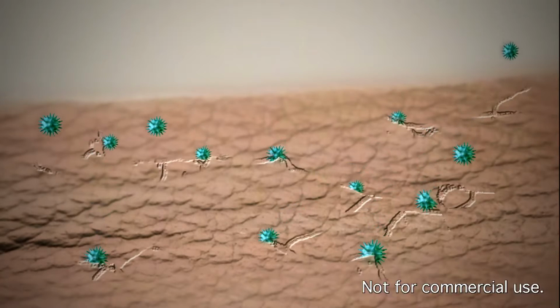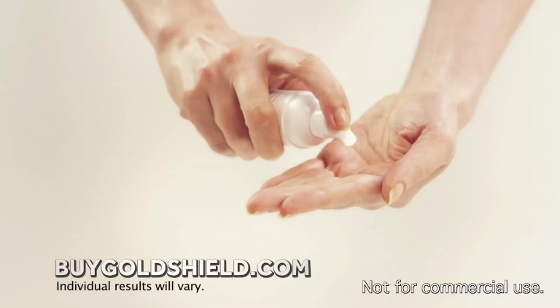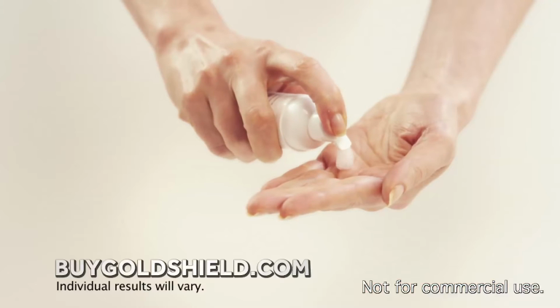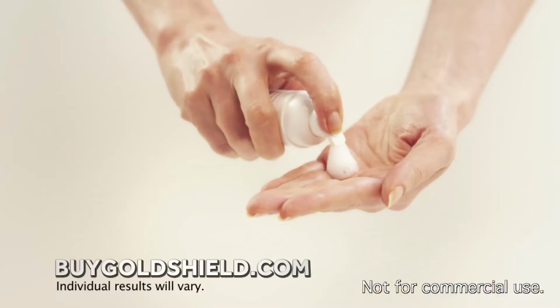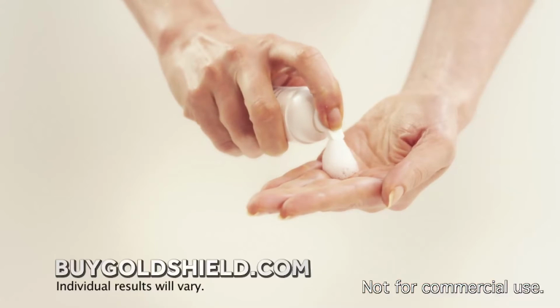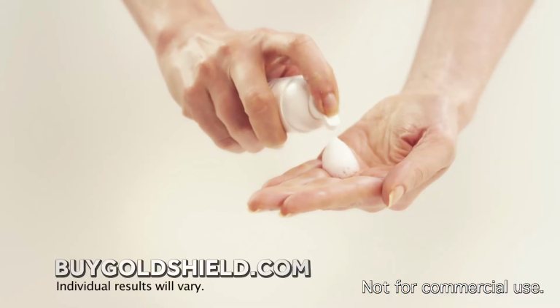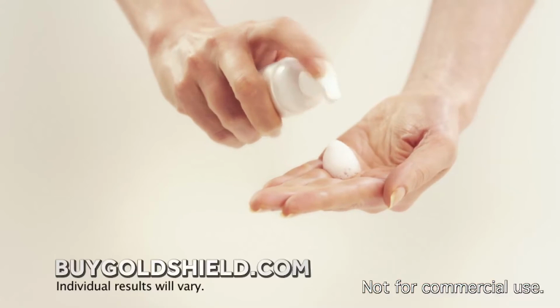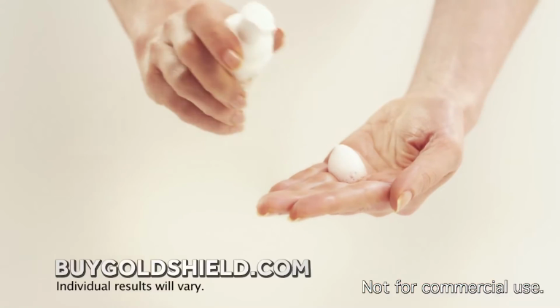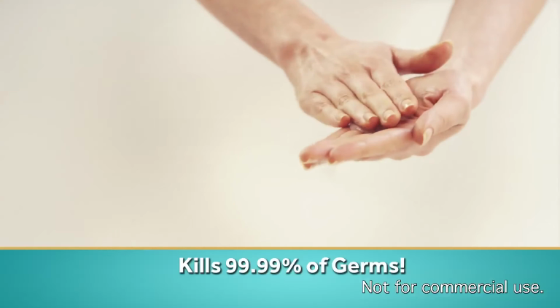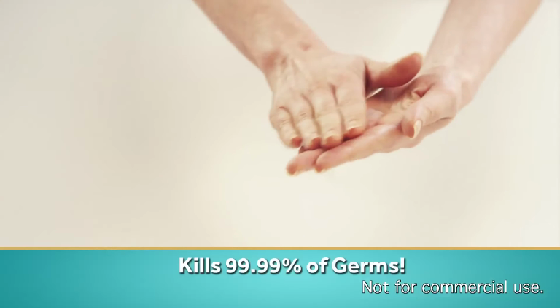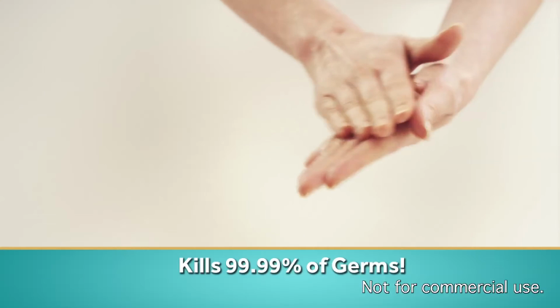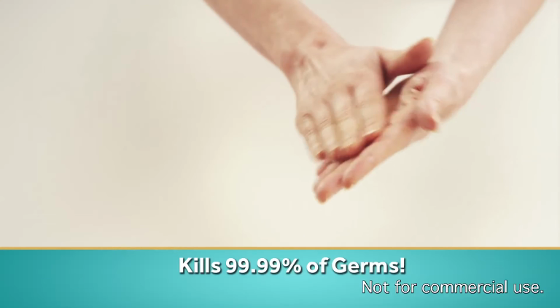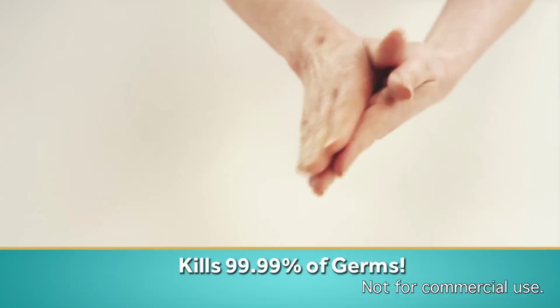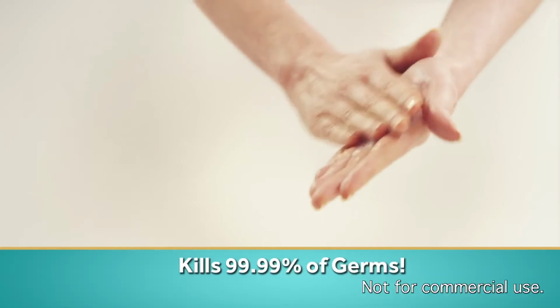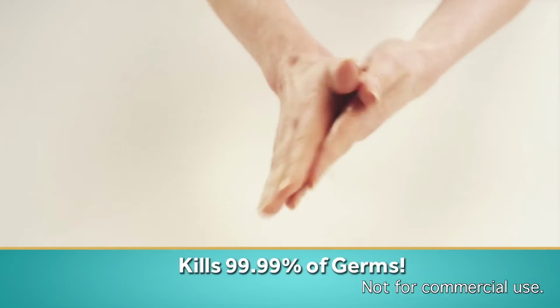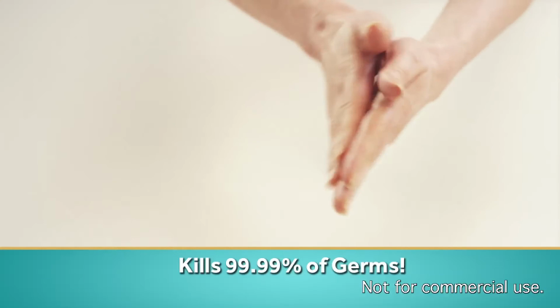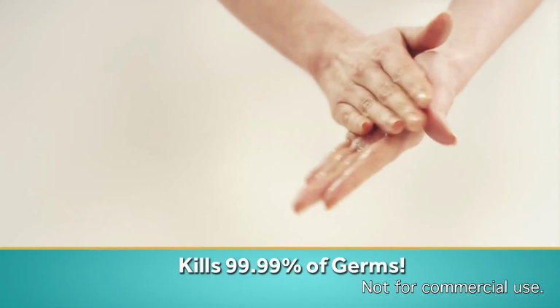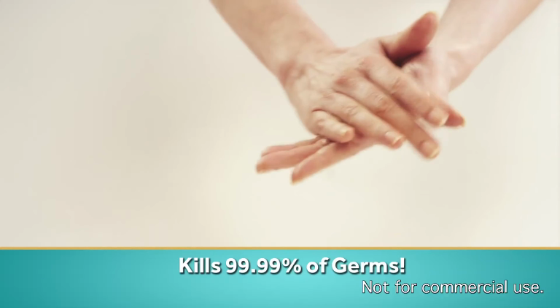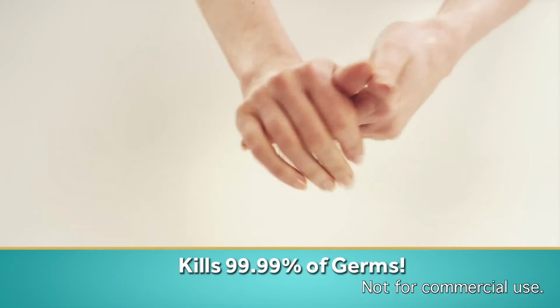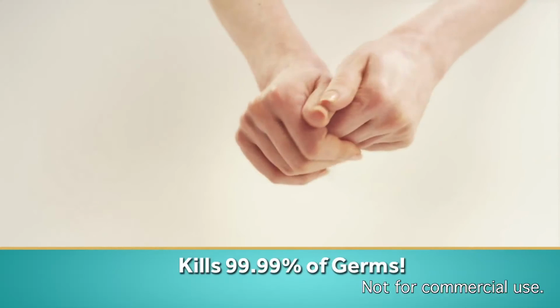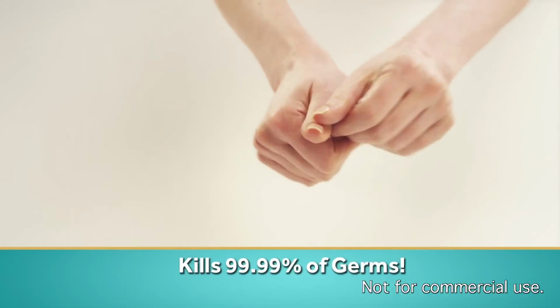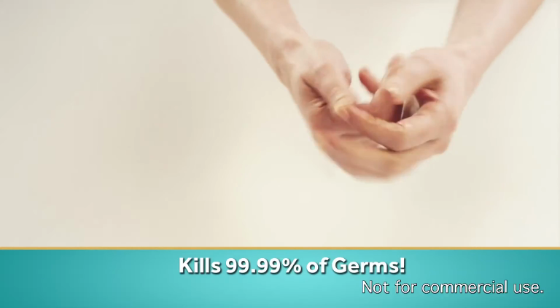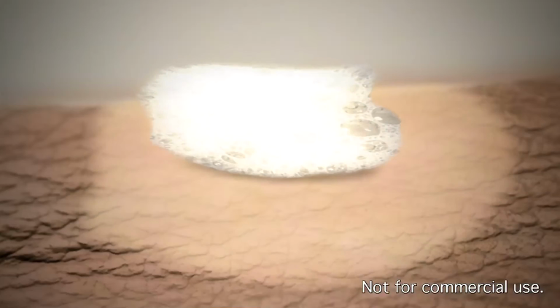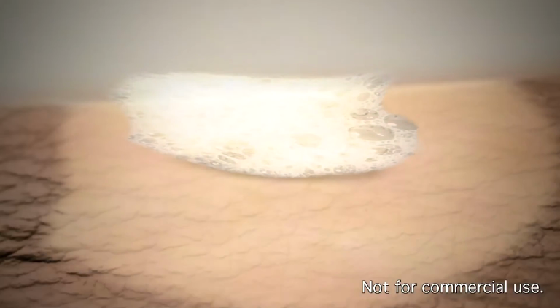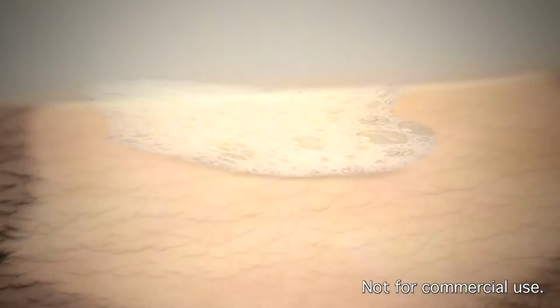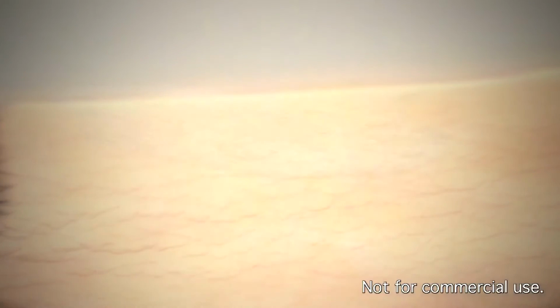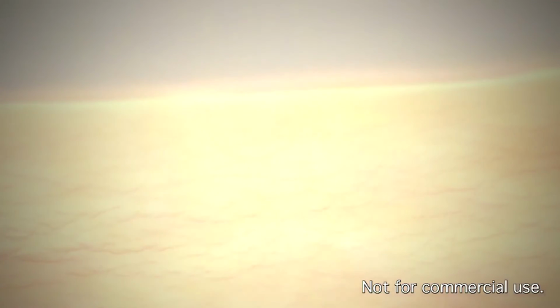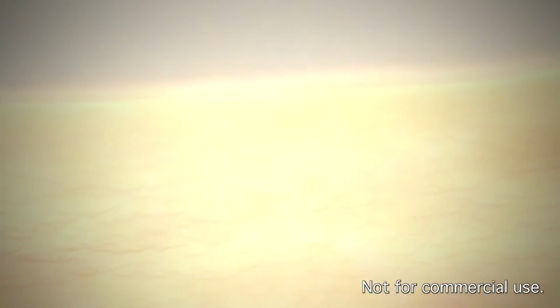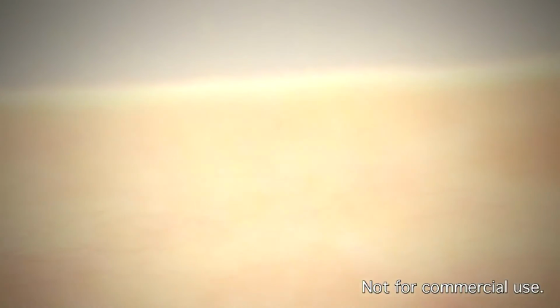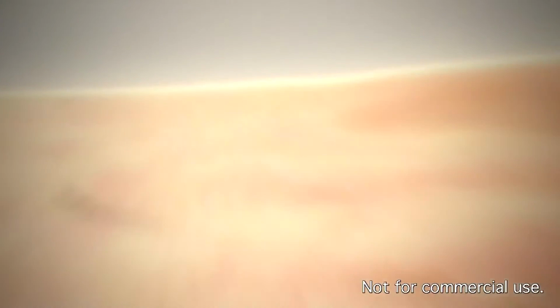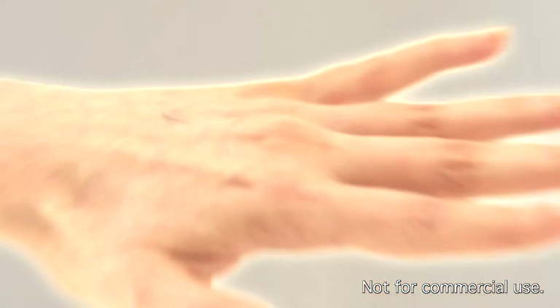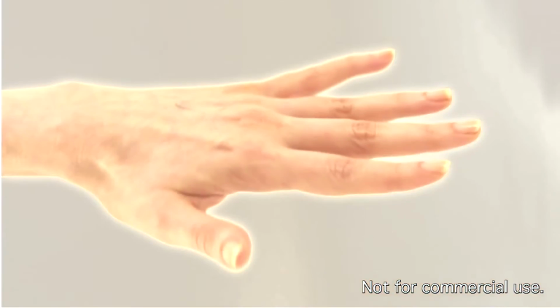What's more, water-based GoldShield kills 99.99% of germs and it contains a gentle moisturizer too.